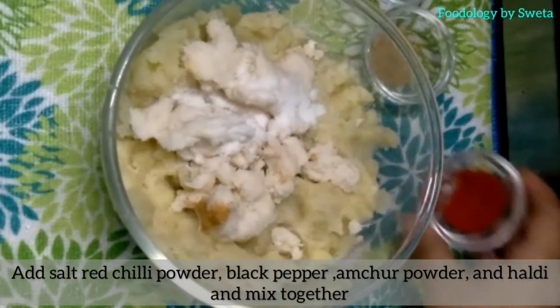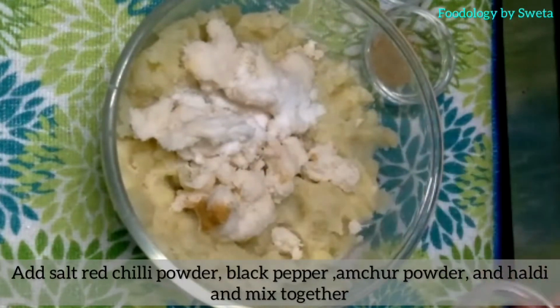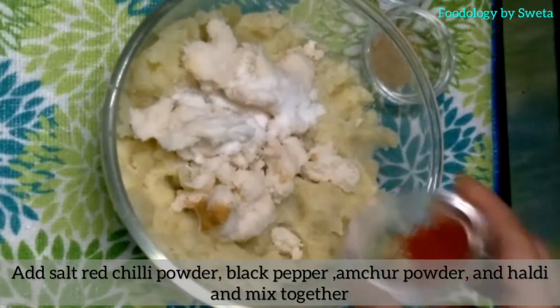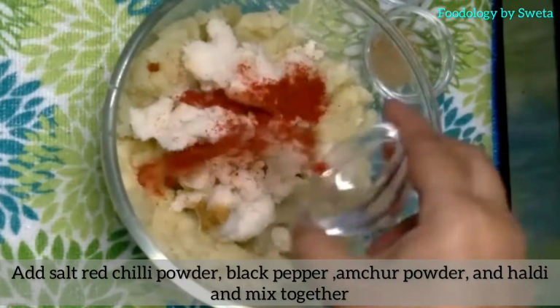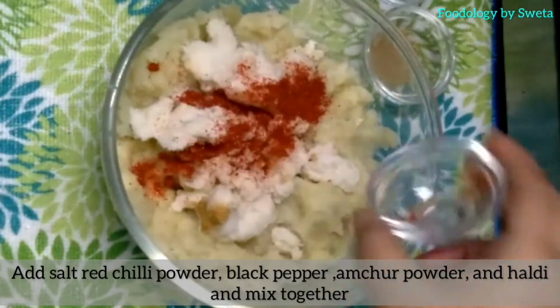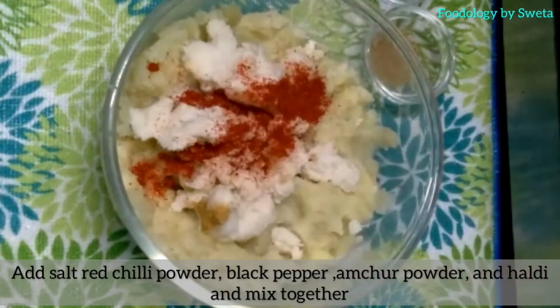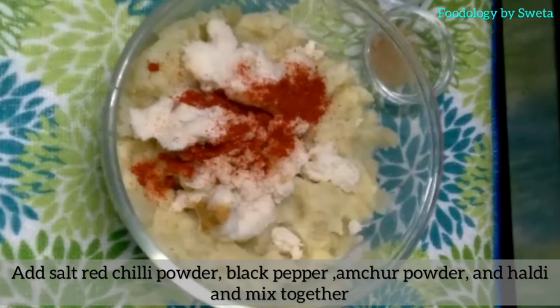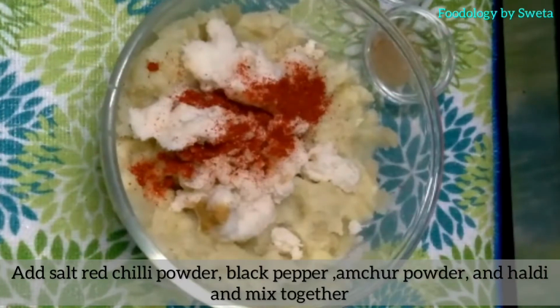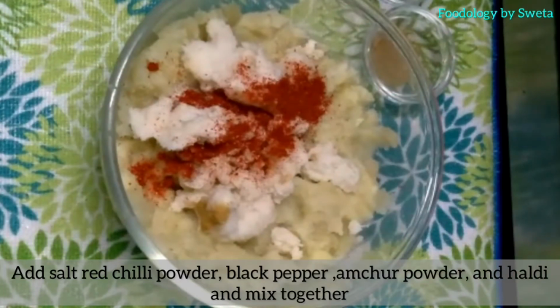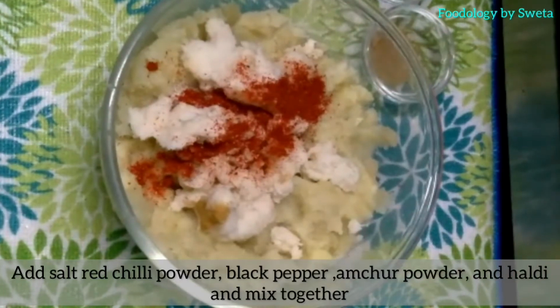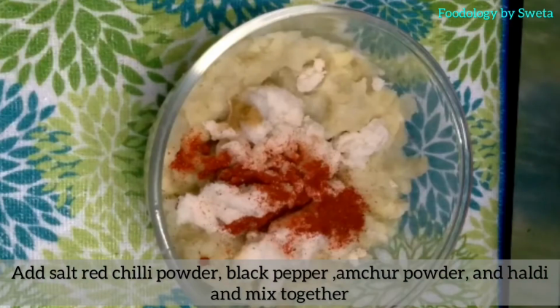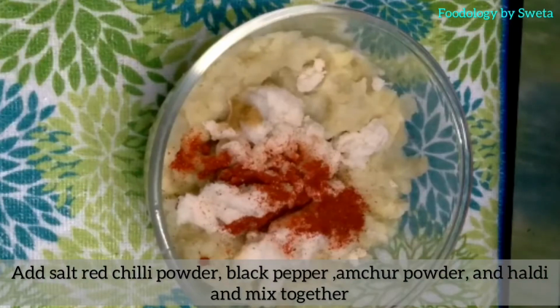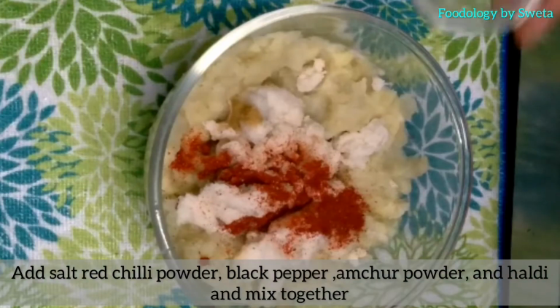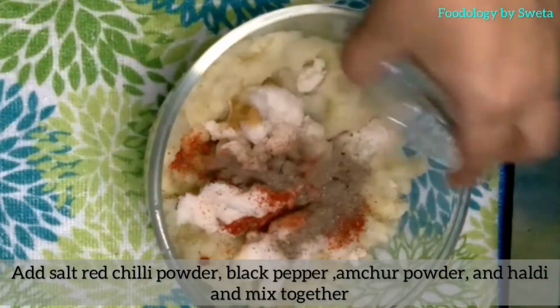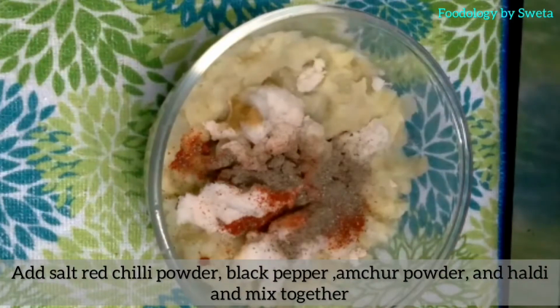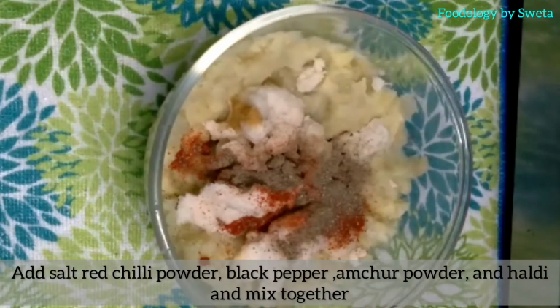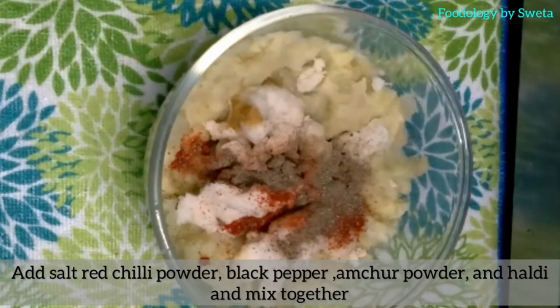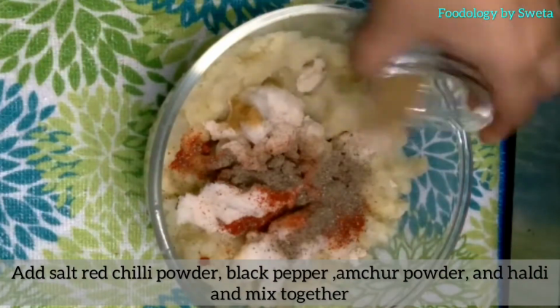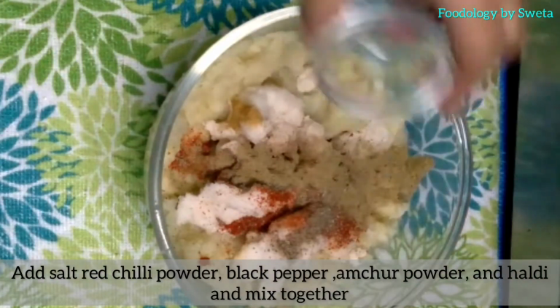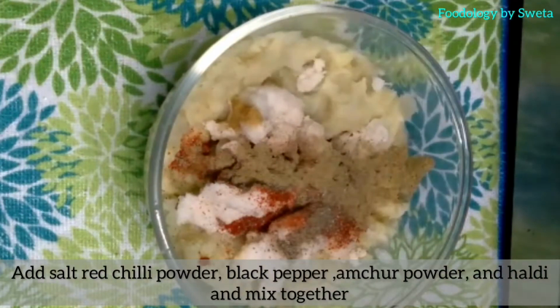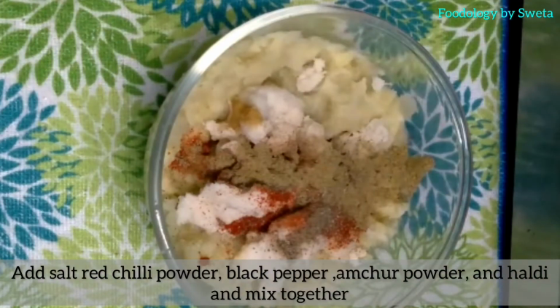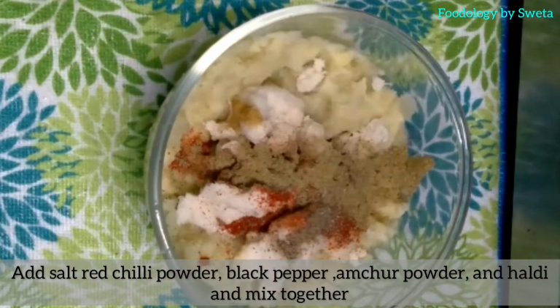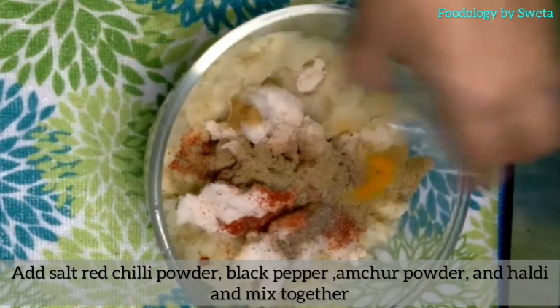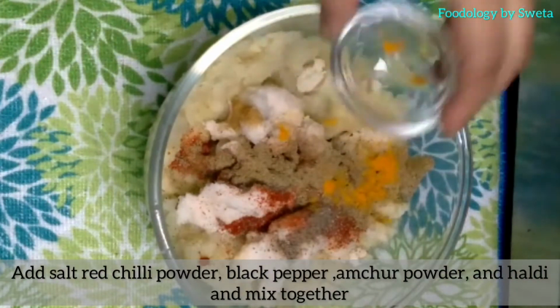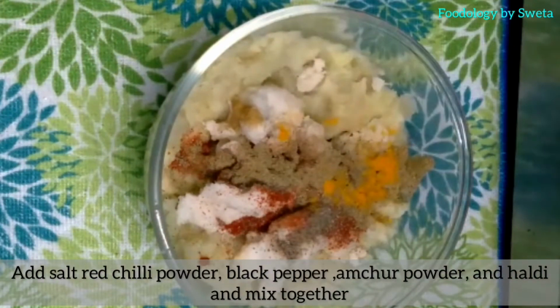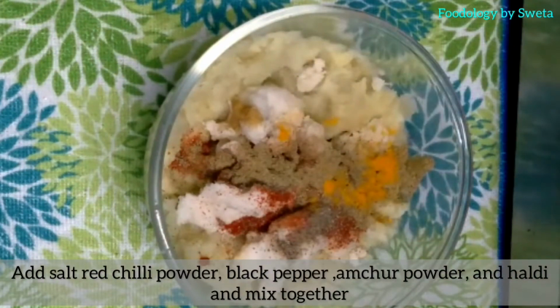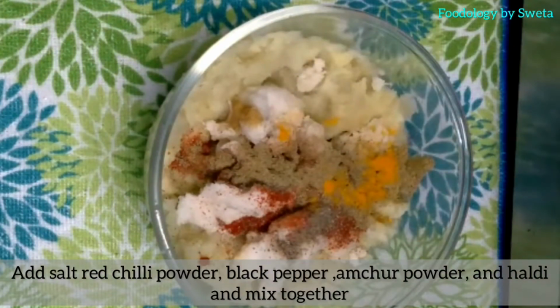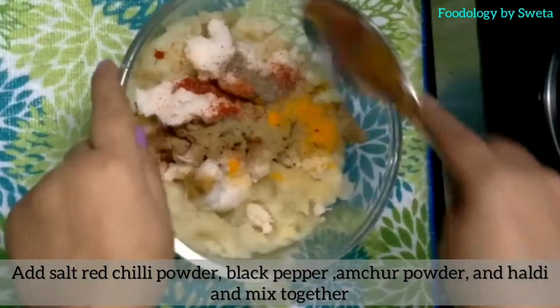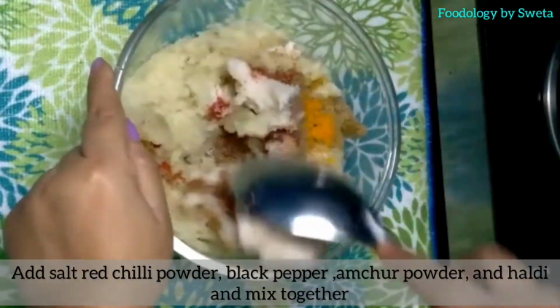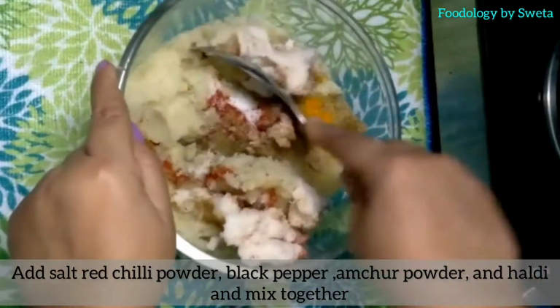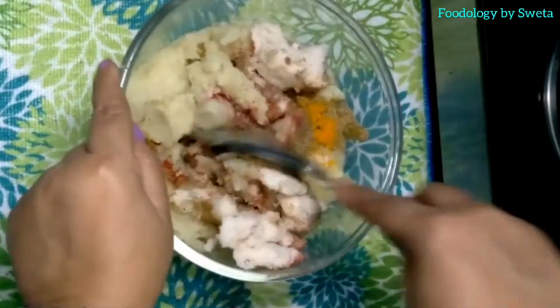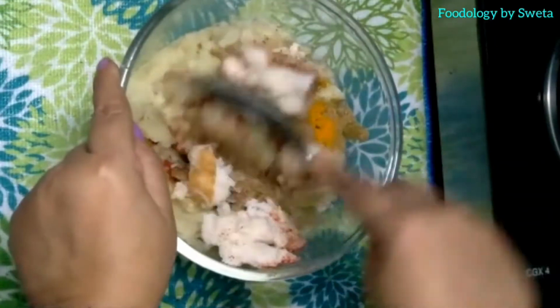Add red chili powder, black pepper, aamchur powder, haldi, and mix it well.